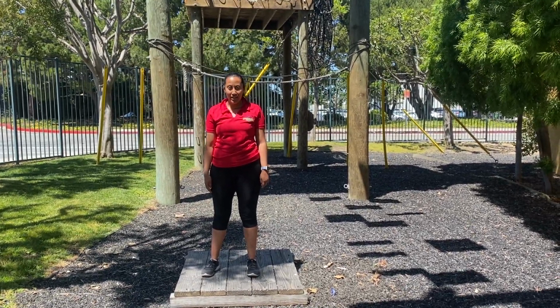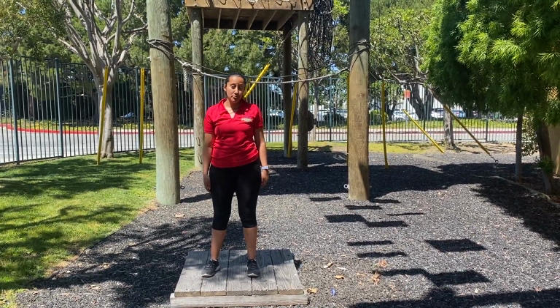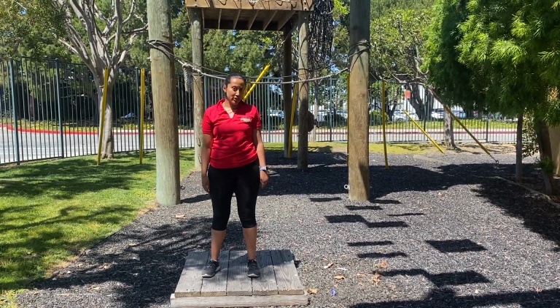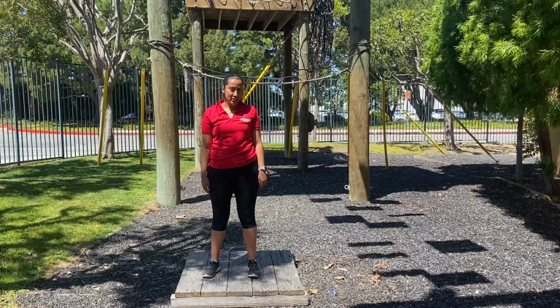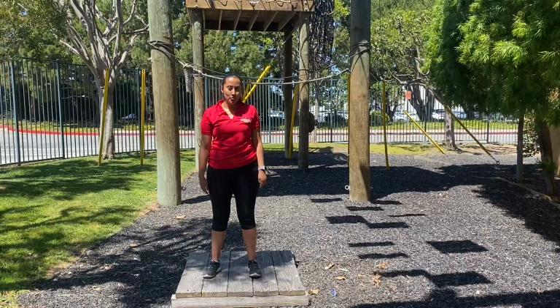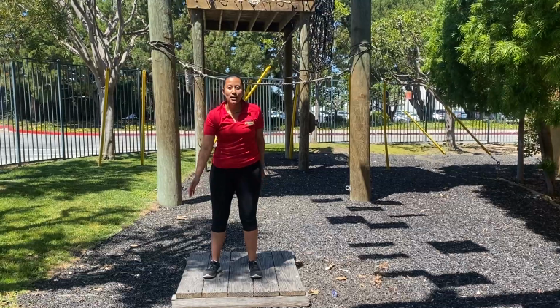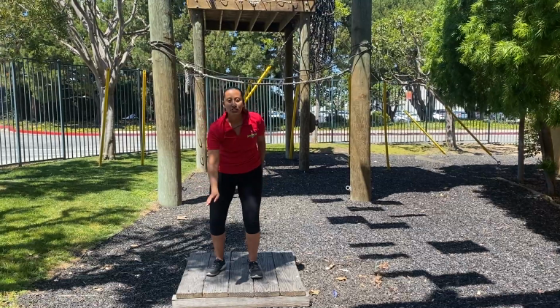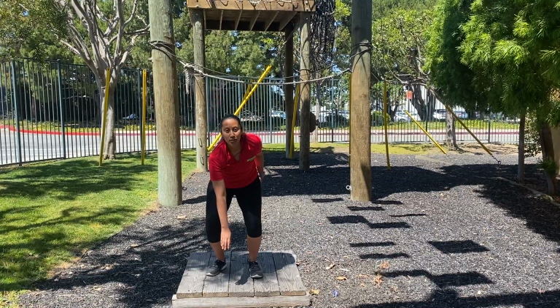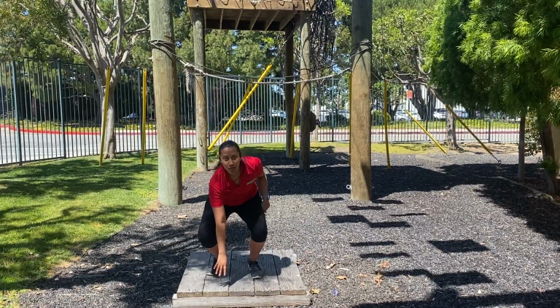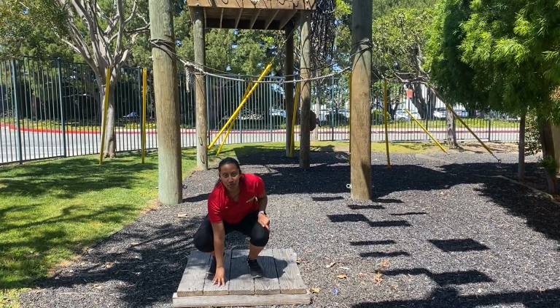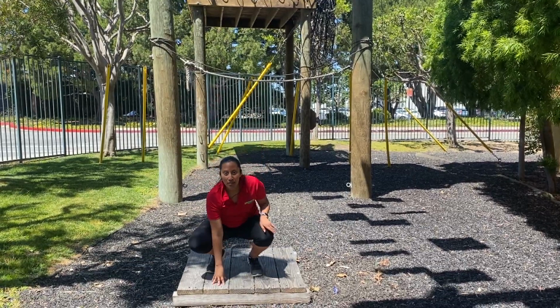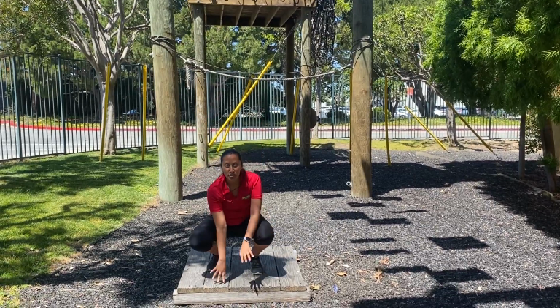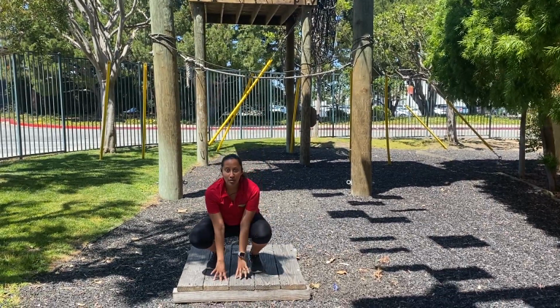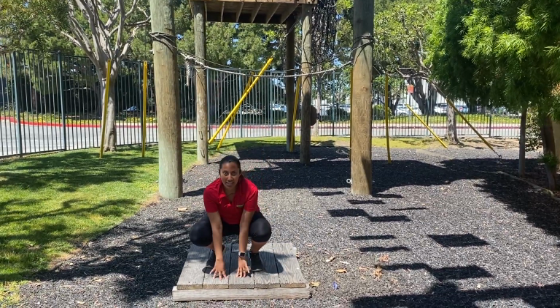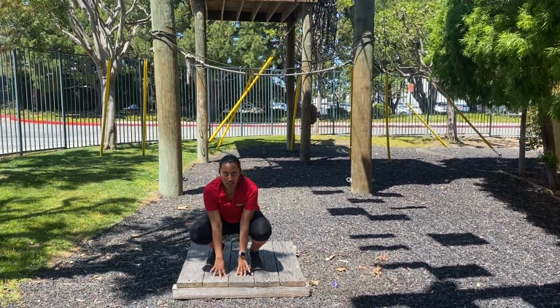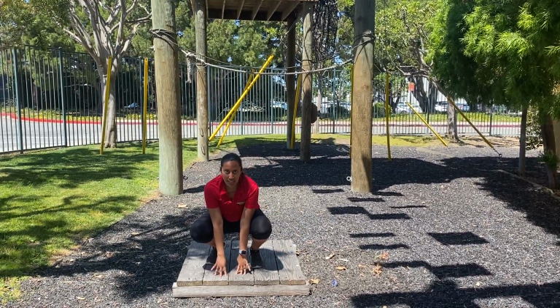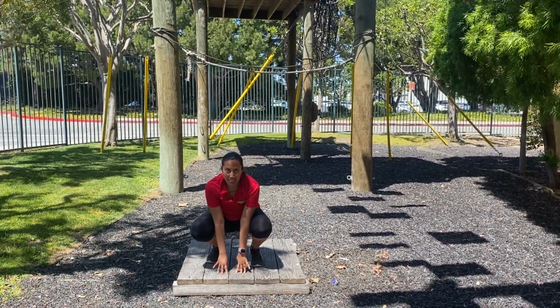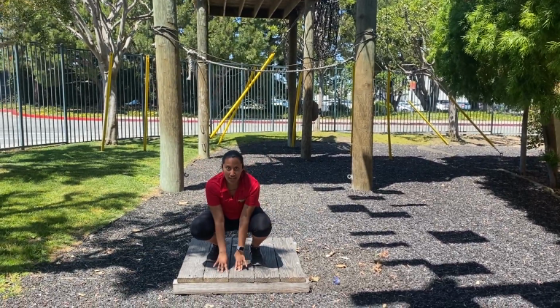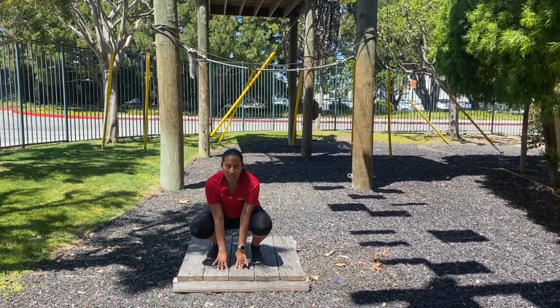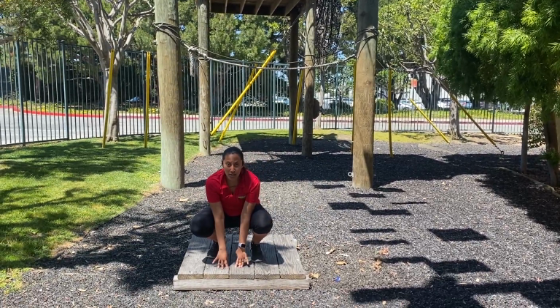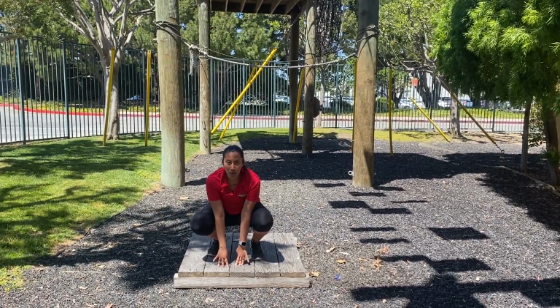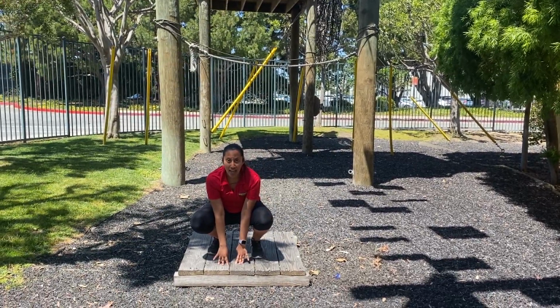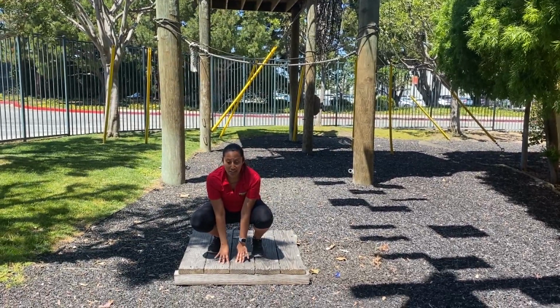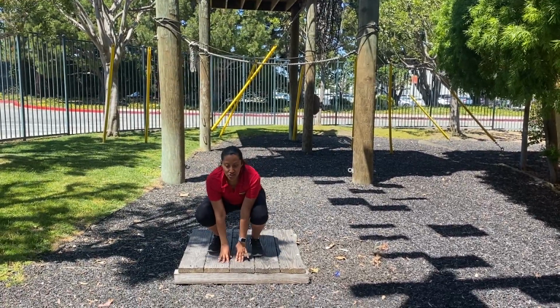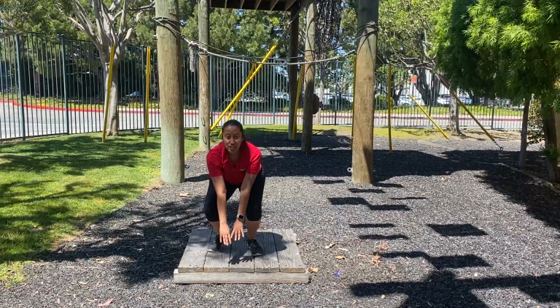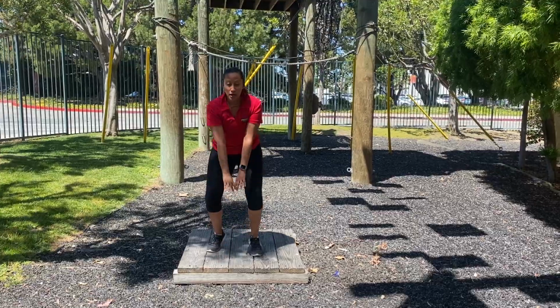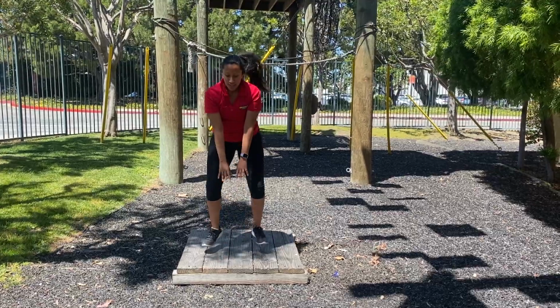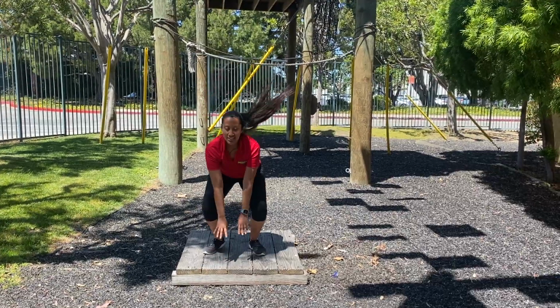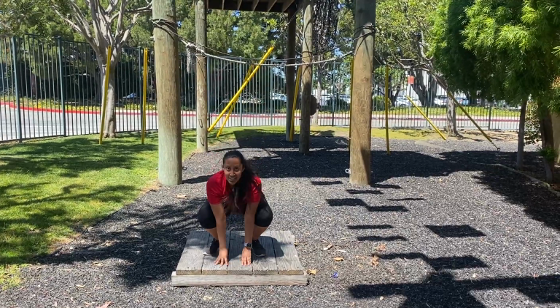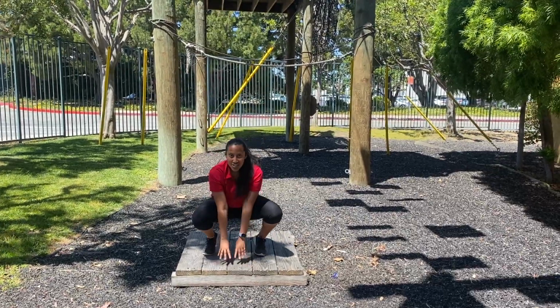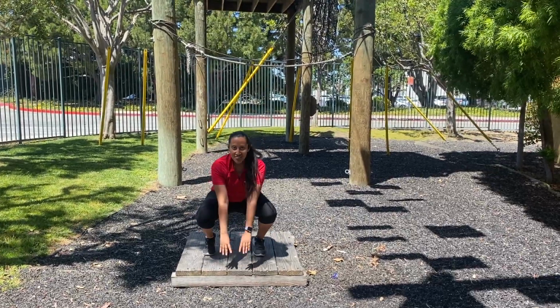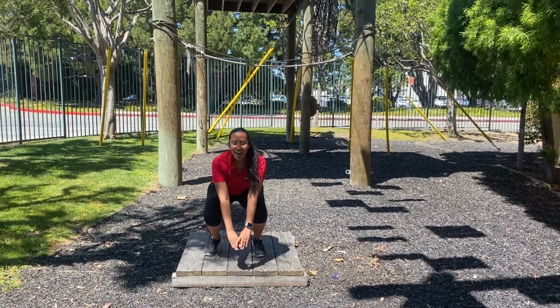So what you're going to do is you're going to go on the ground with your two hands, you're going to place it right in the middle, and then you're just going to jump, just like a frog.